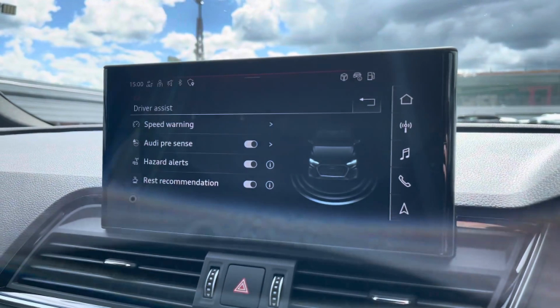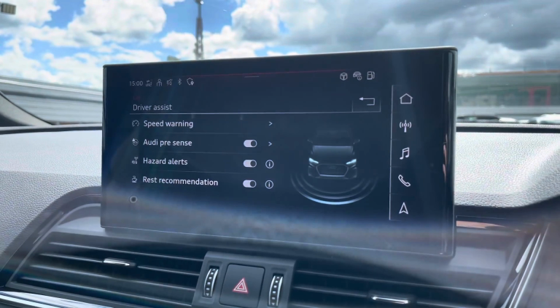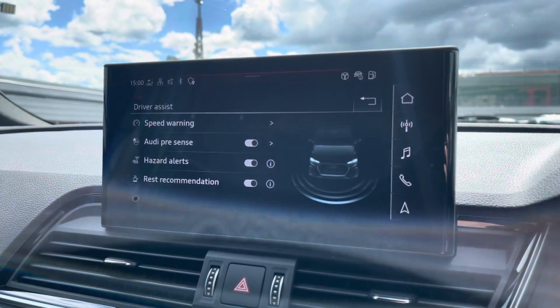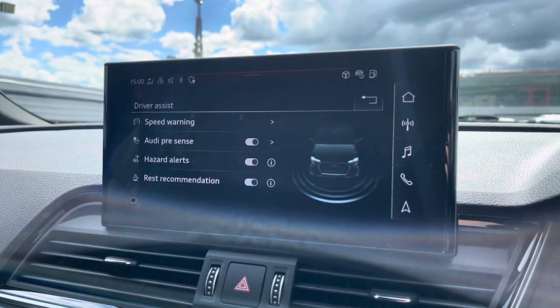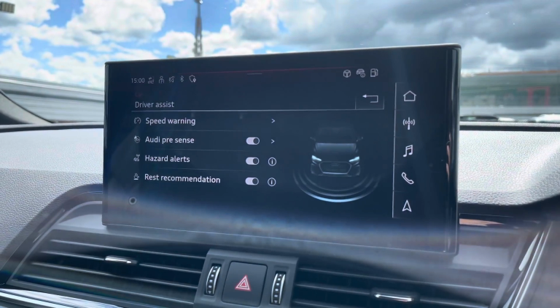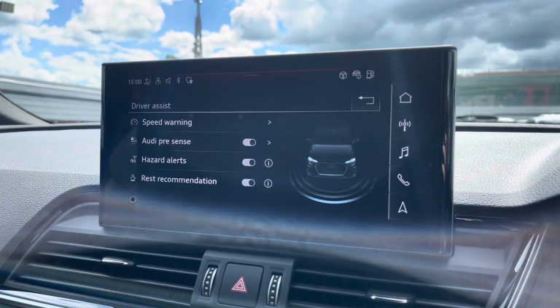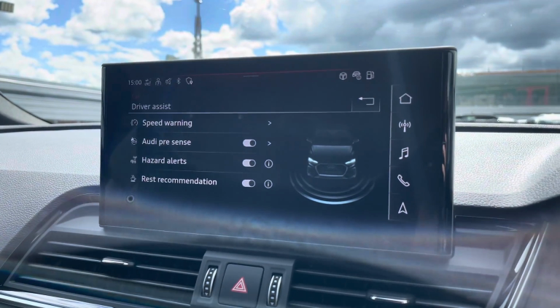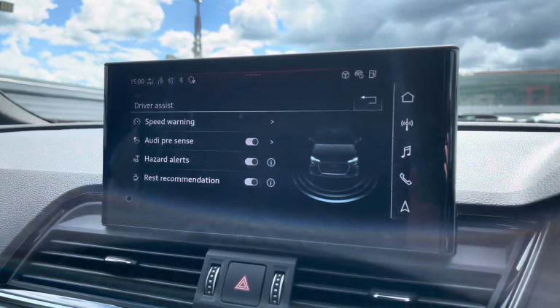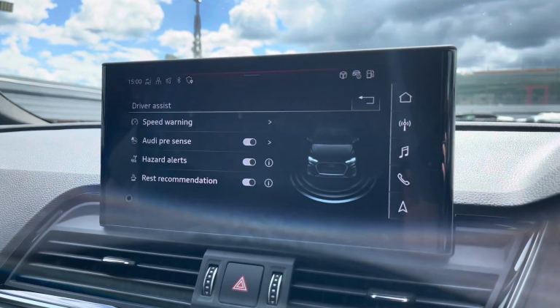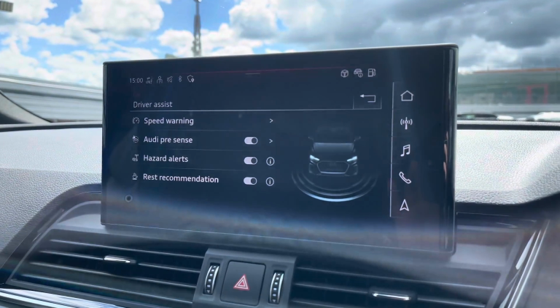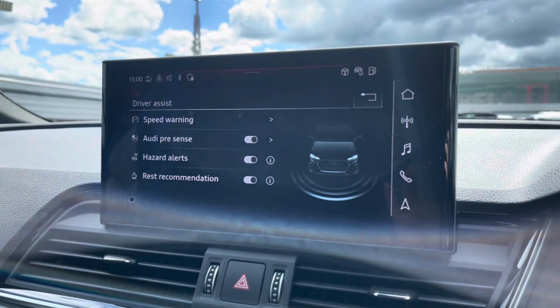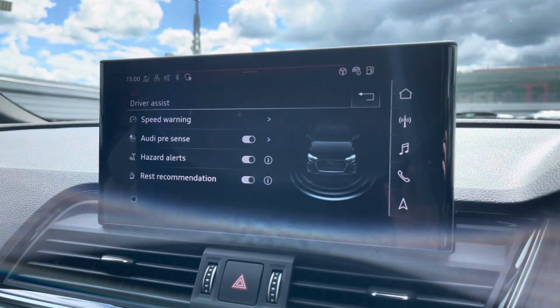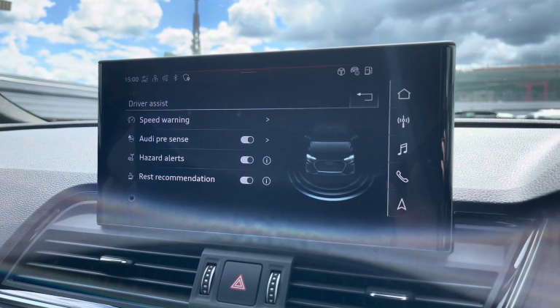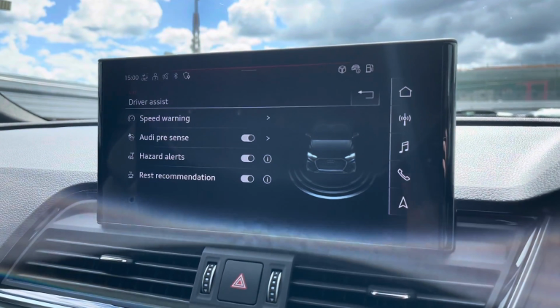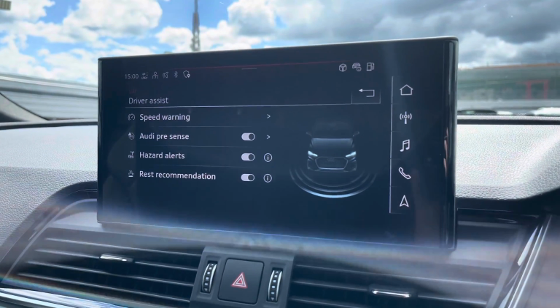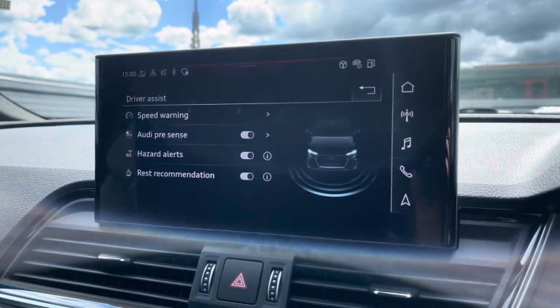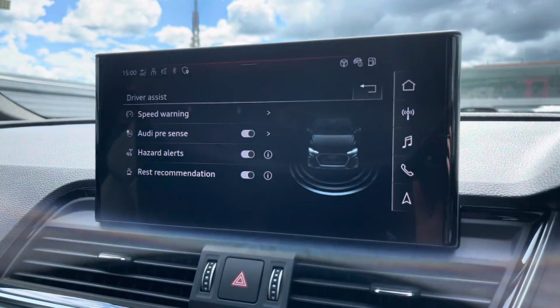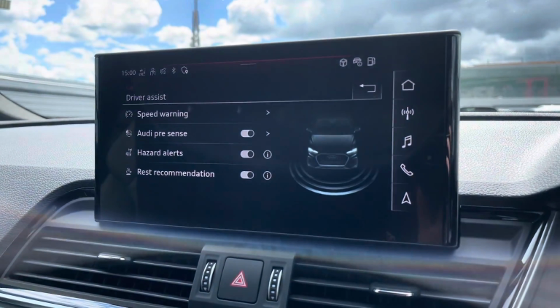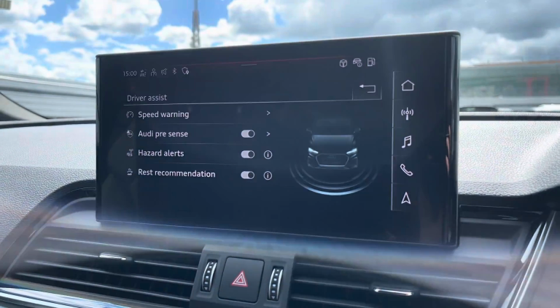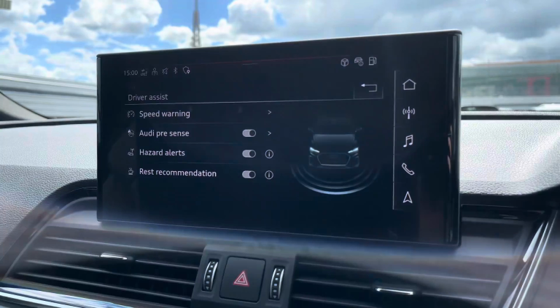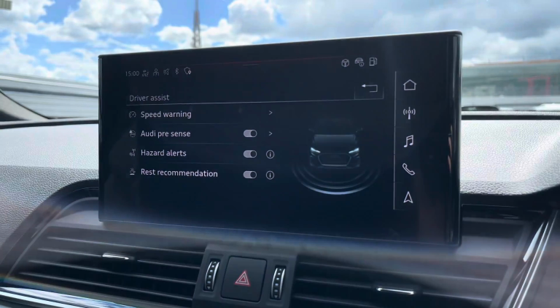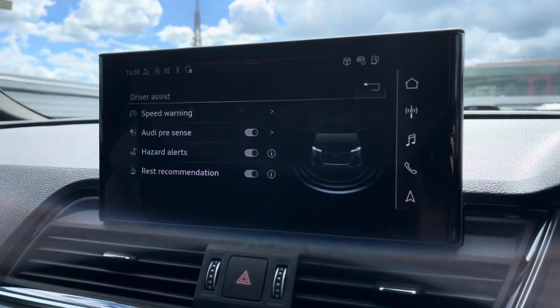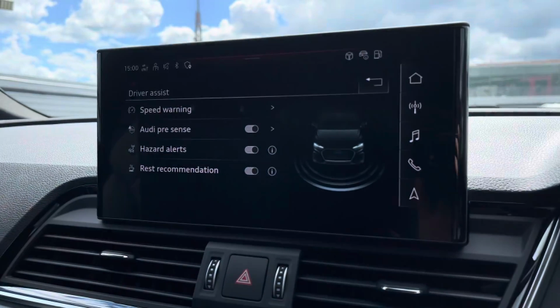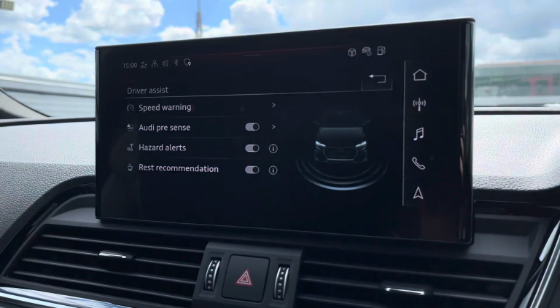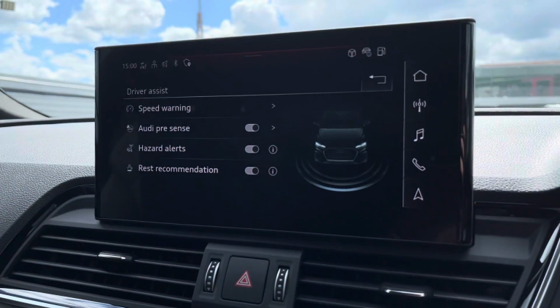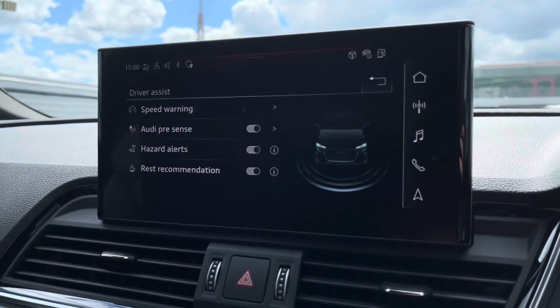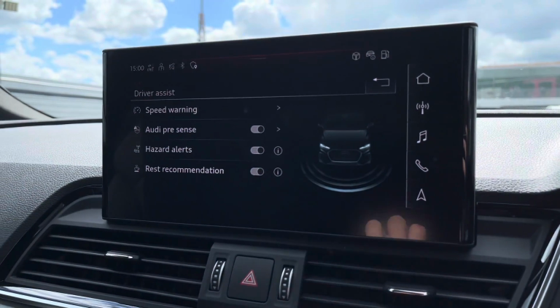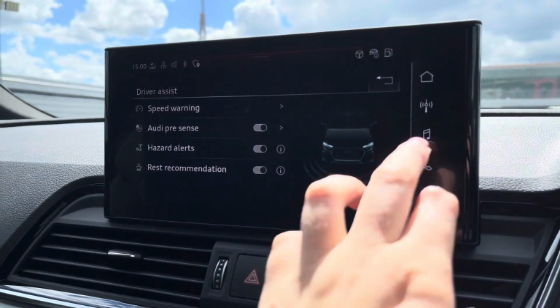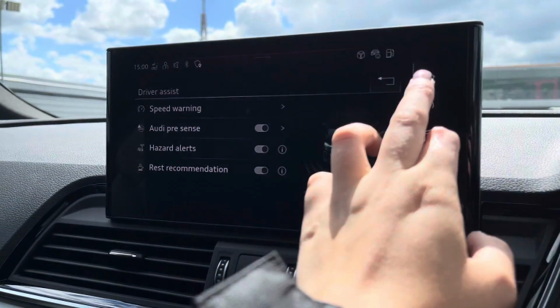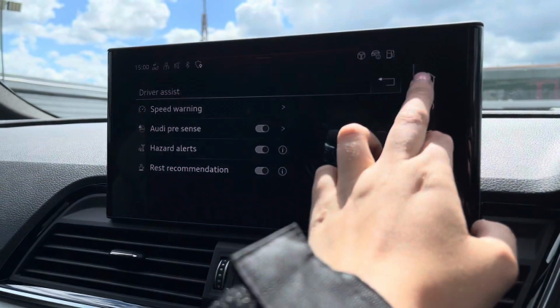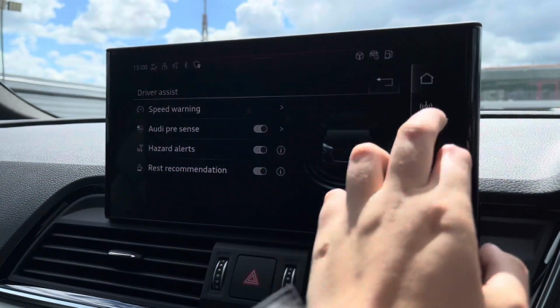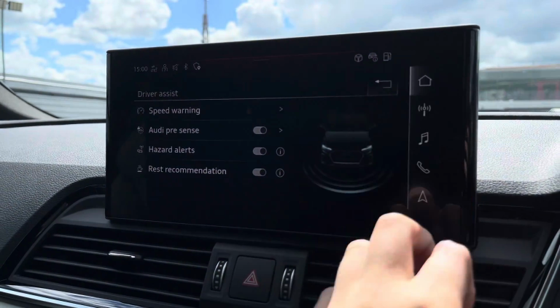Driver's Assist comes with speed warning, Audi Pre-Sense, hazard alerts, as well as rest recommendation.